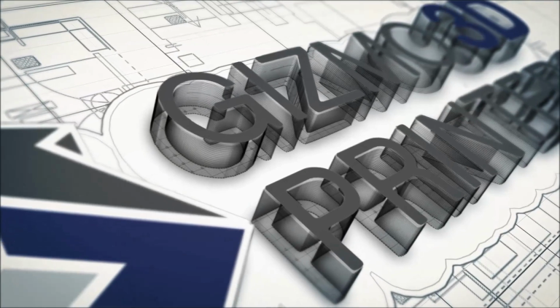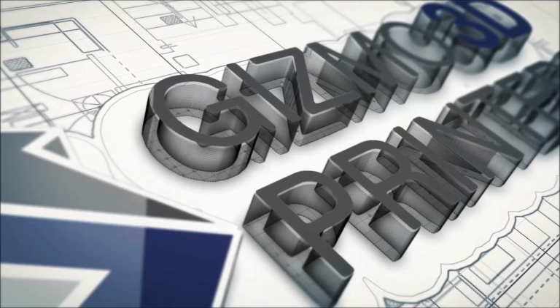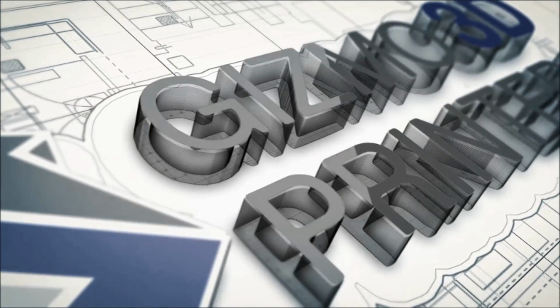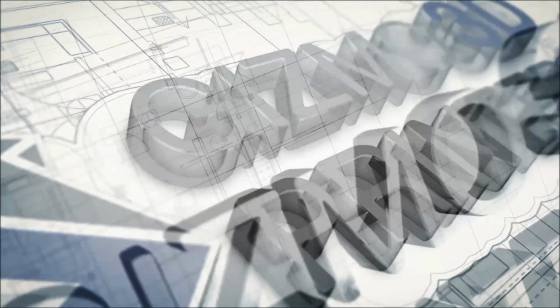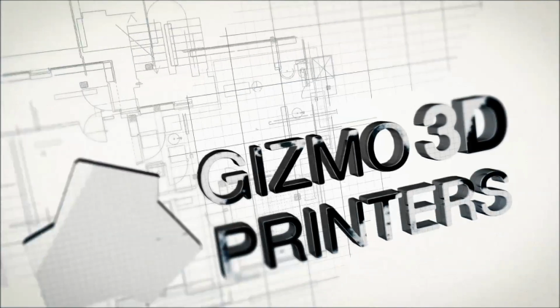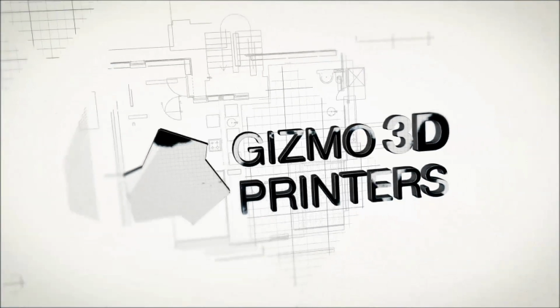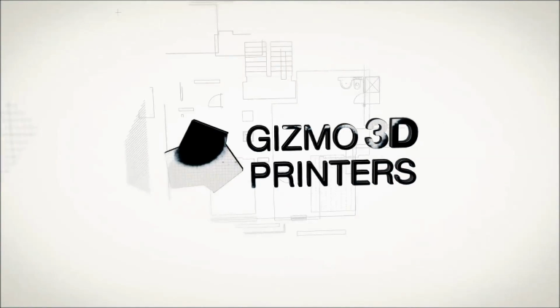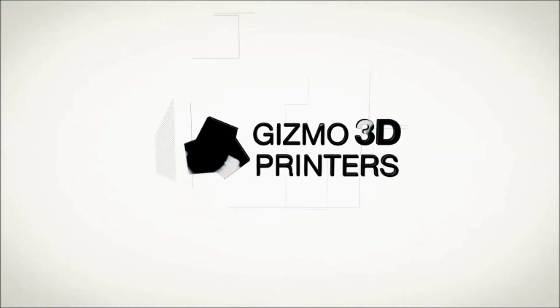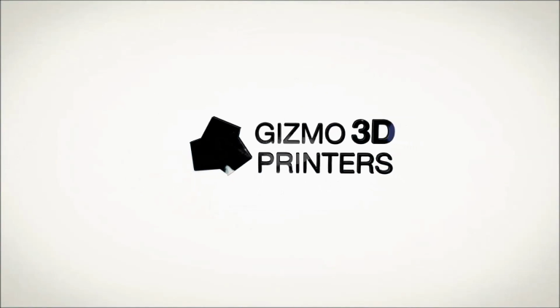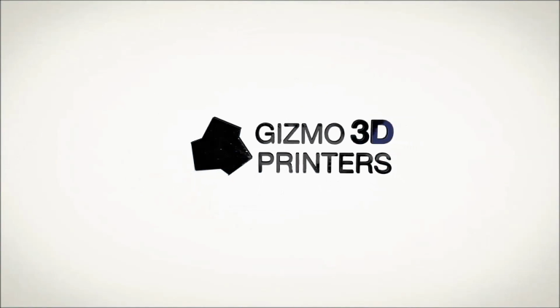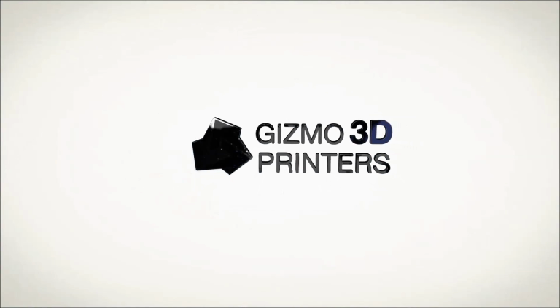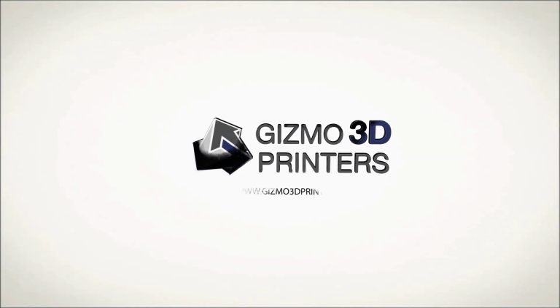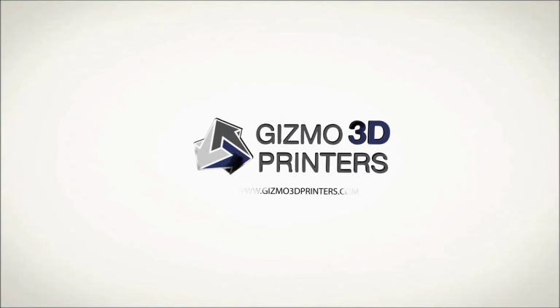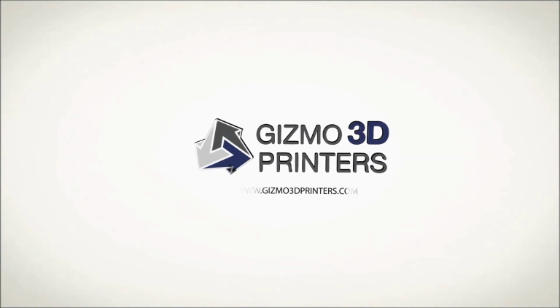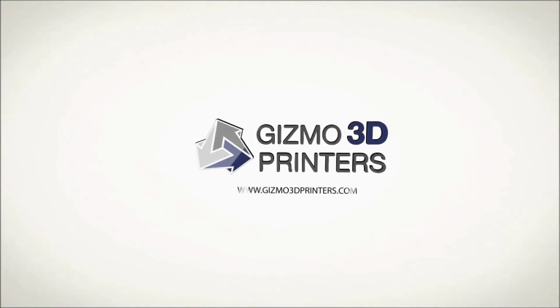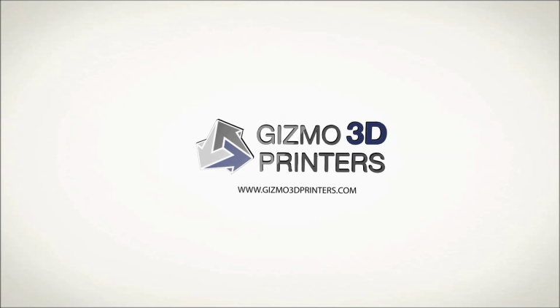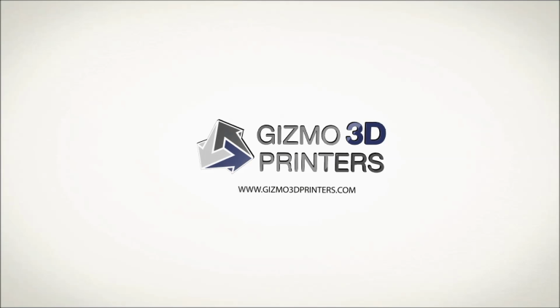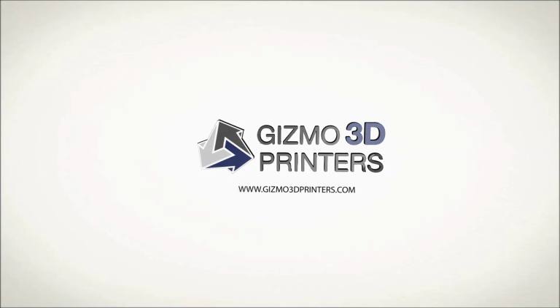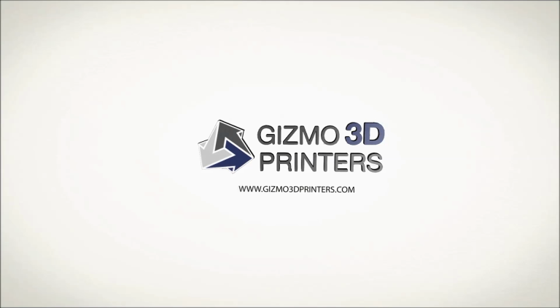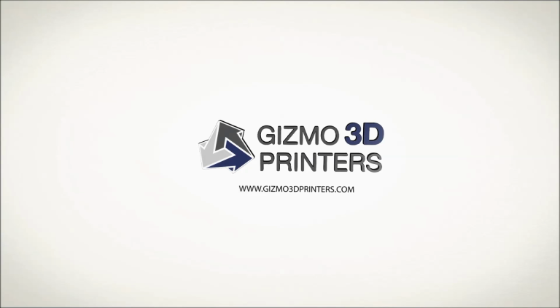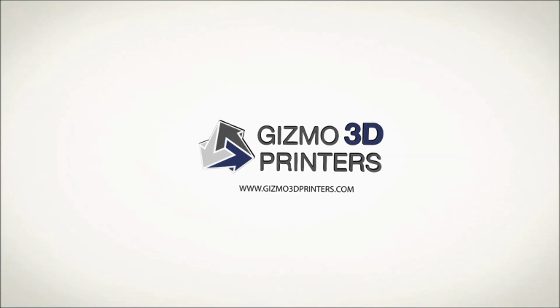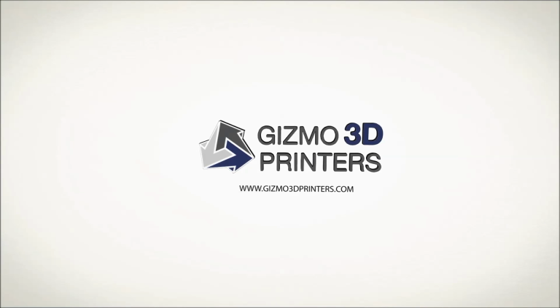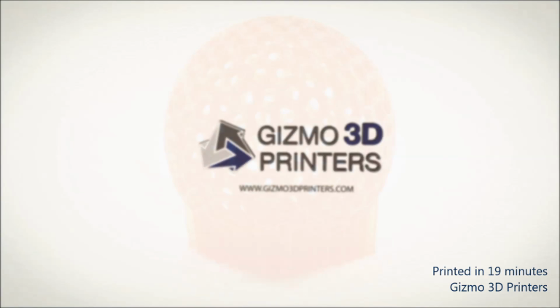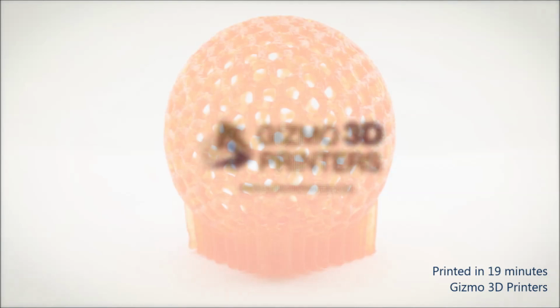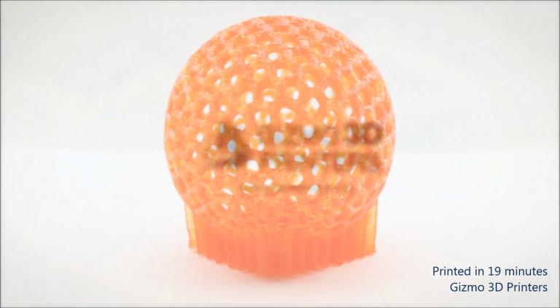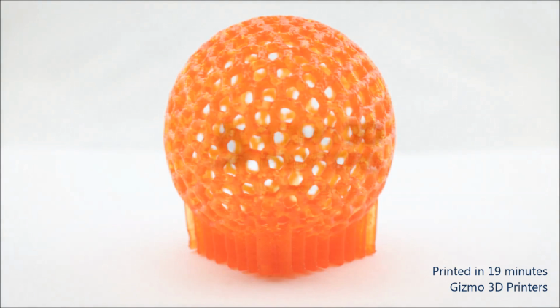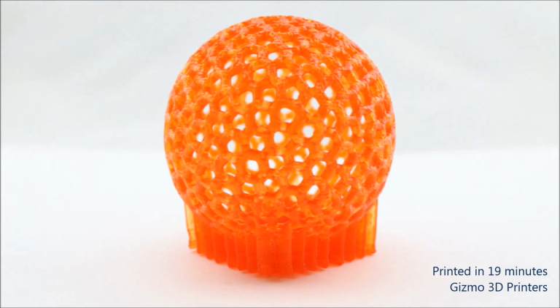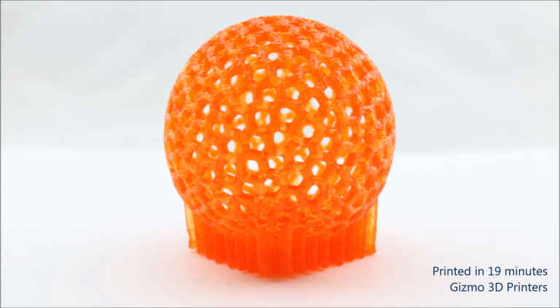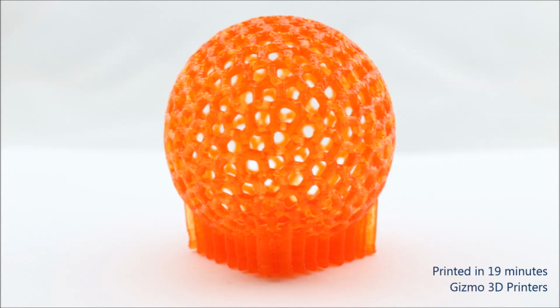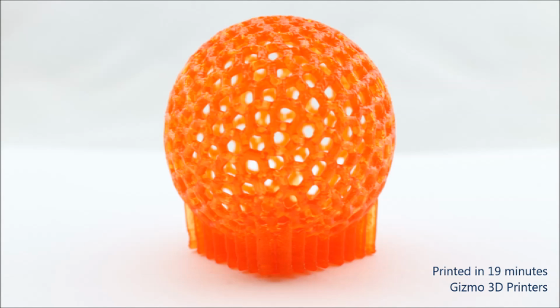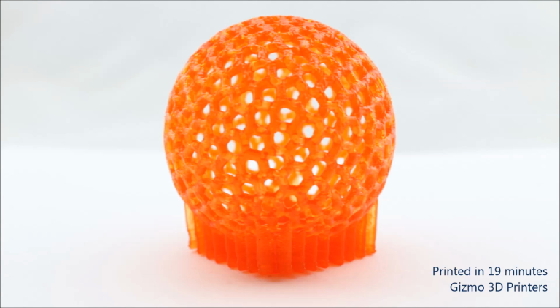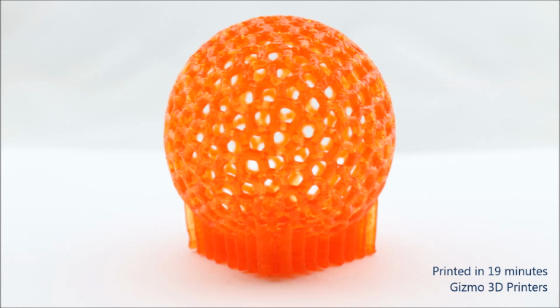Hi, this is Cobus from Gizmo 3D Printers, and in this video we are testing the strength of the model we printed in our previous video.